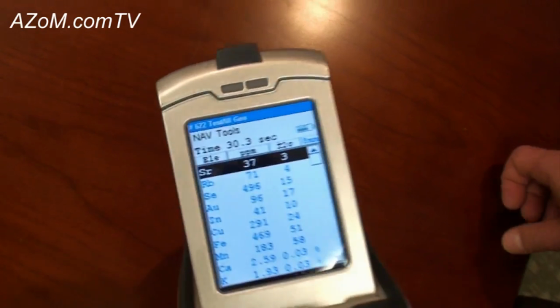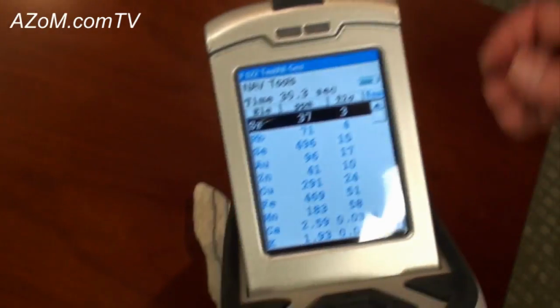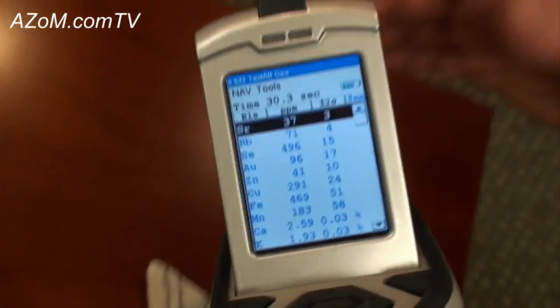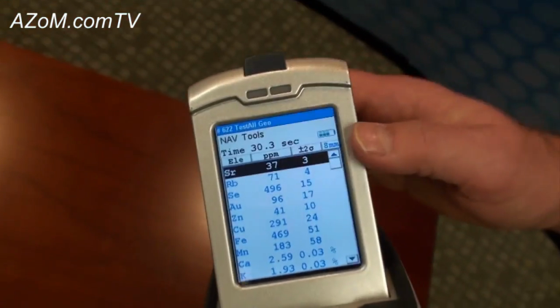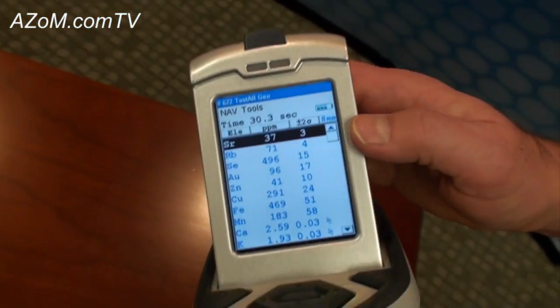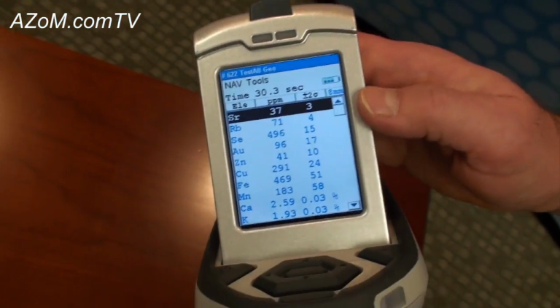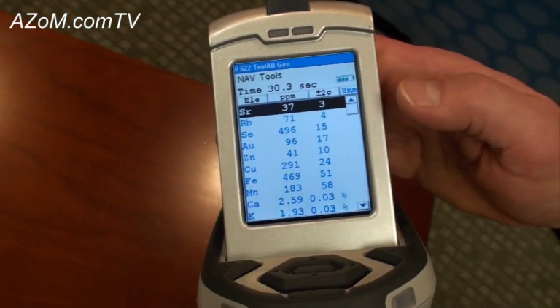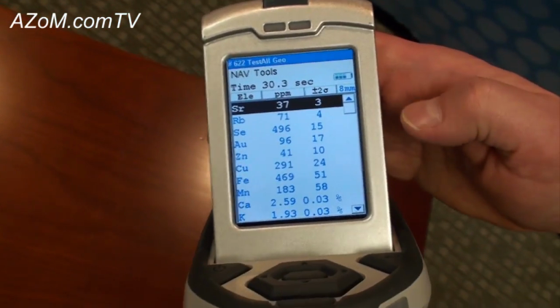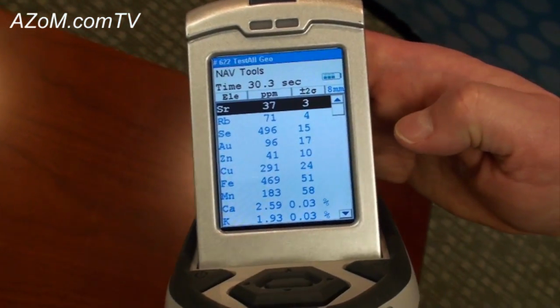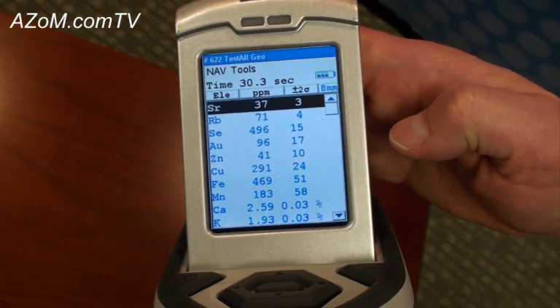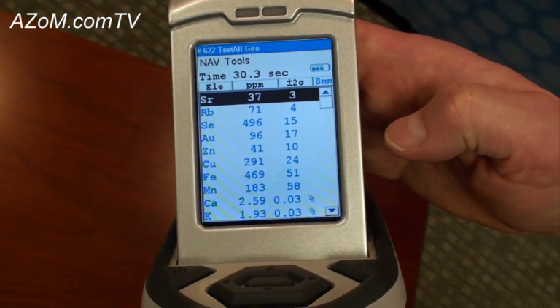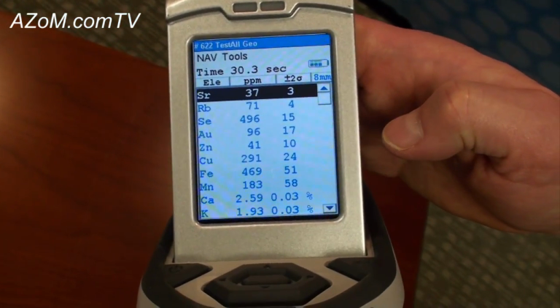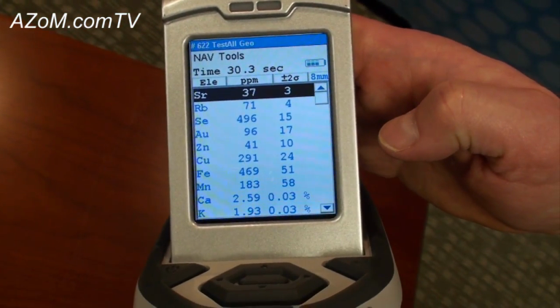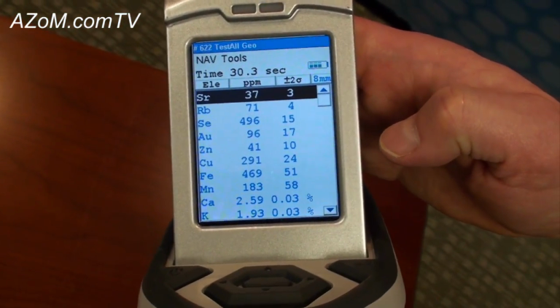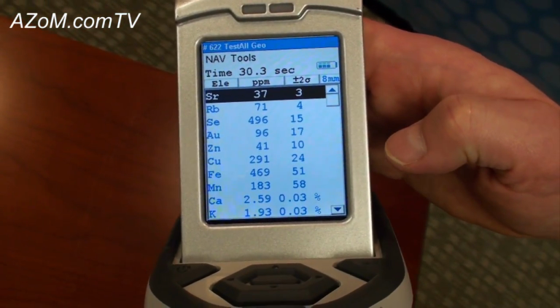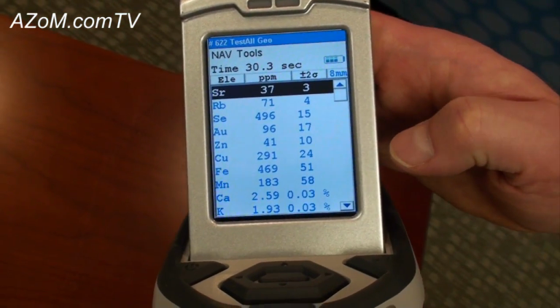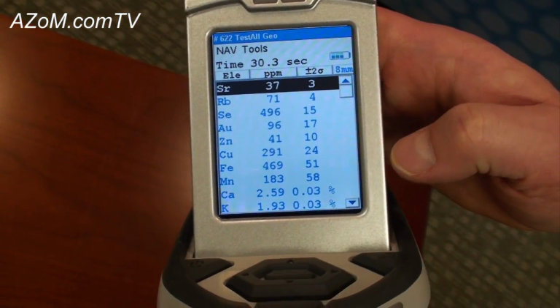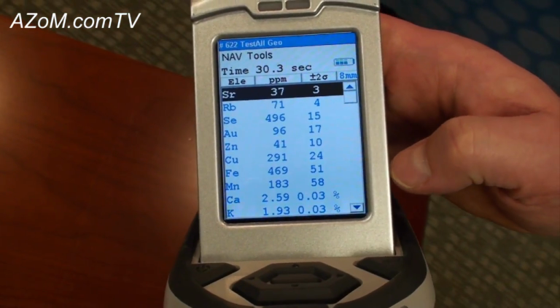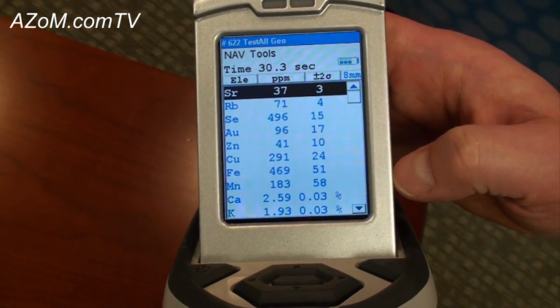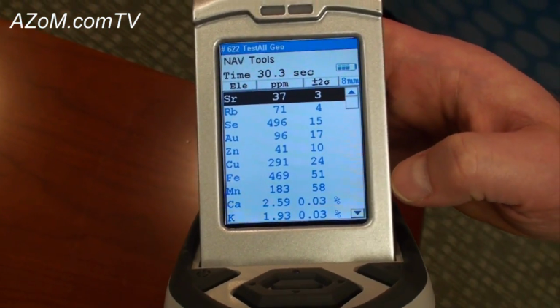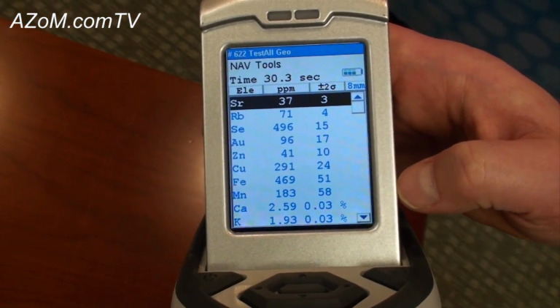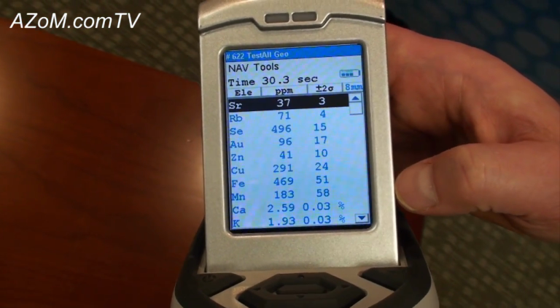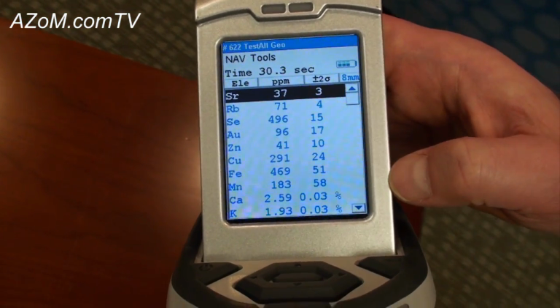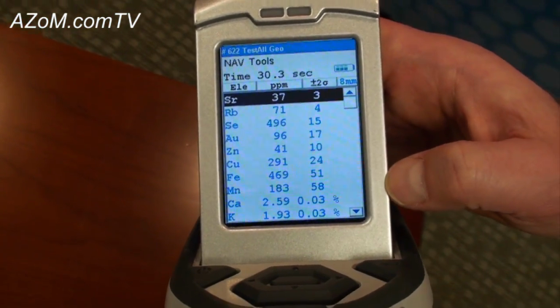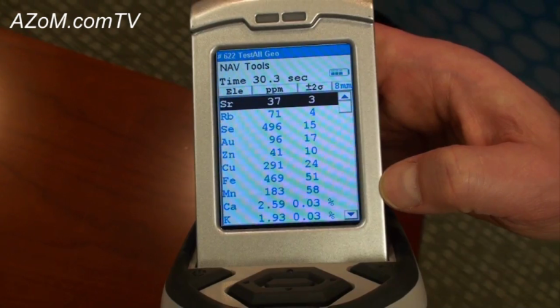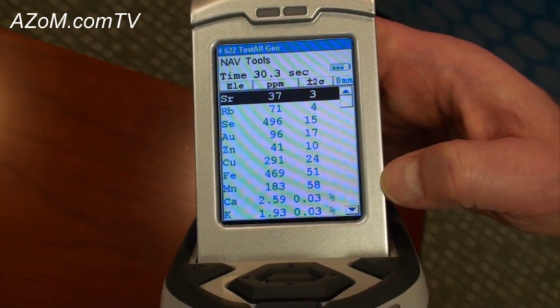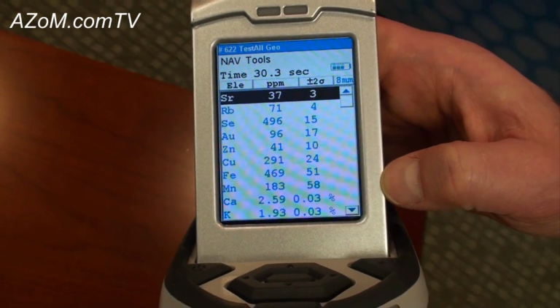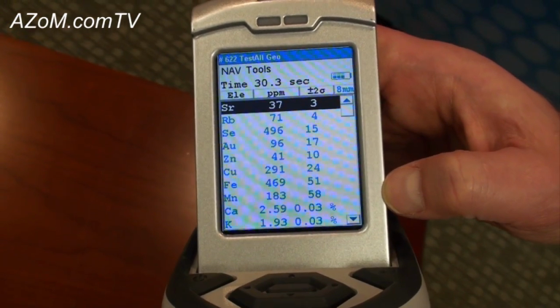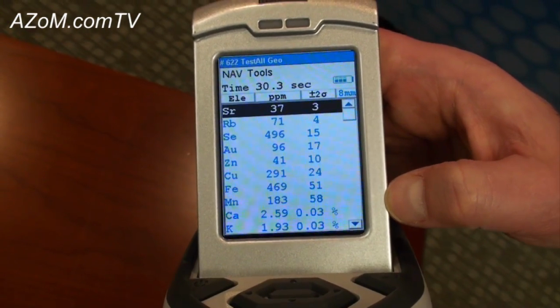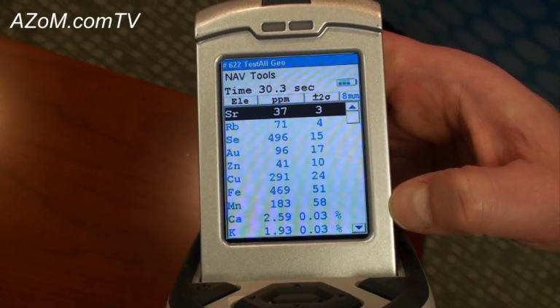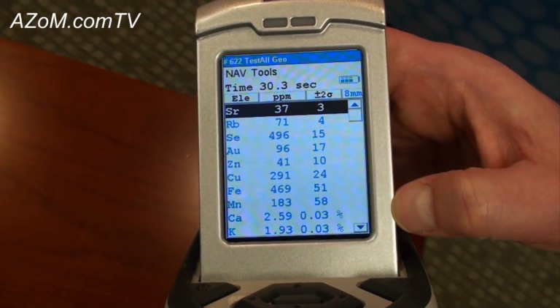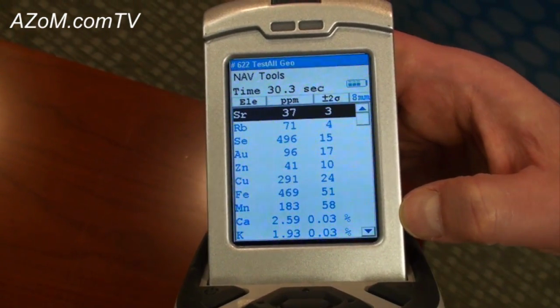Here our measurement climbs to about 96% gold, and copper is up at about 290 parts per million.